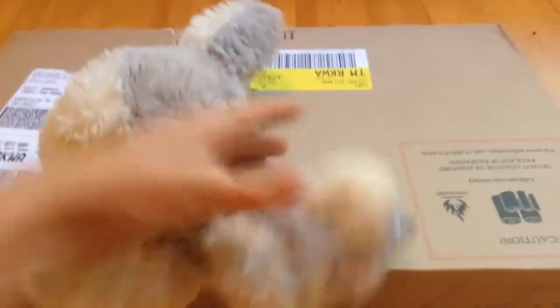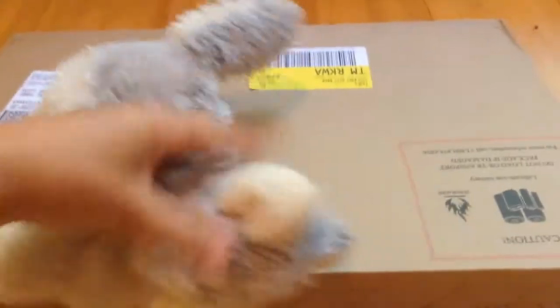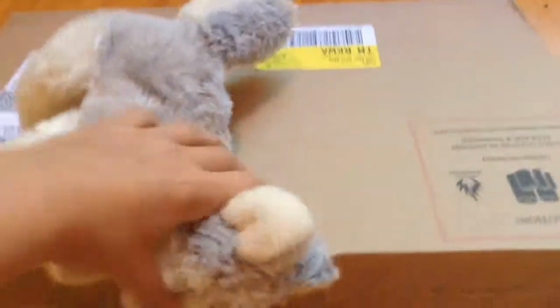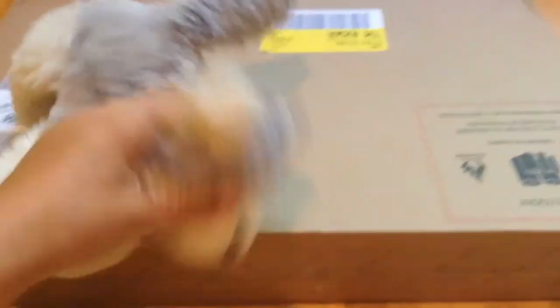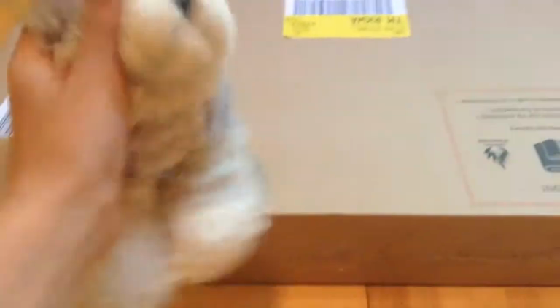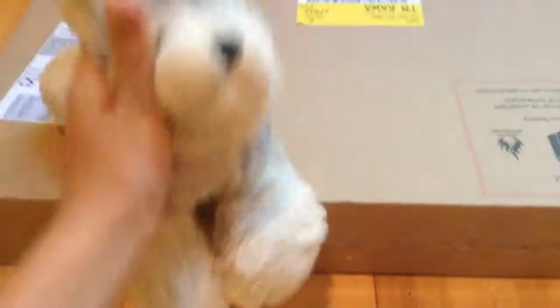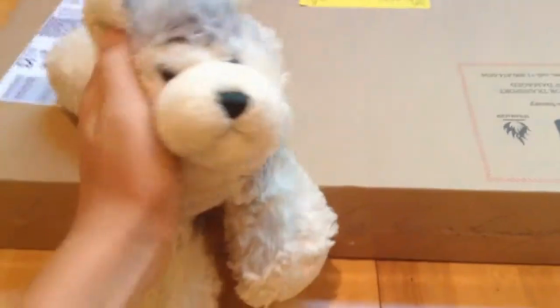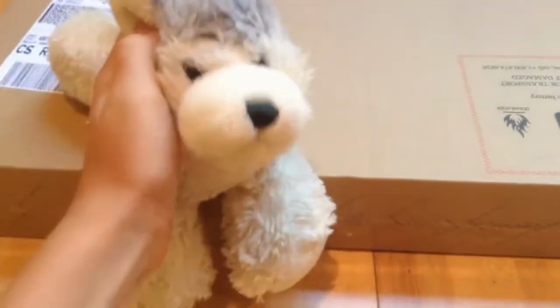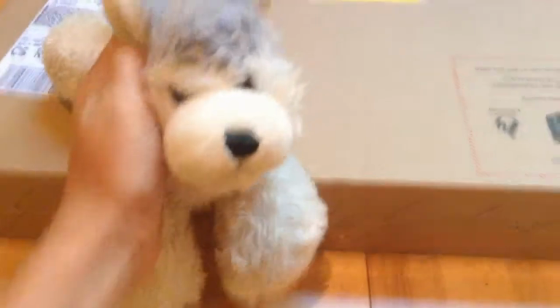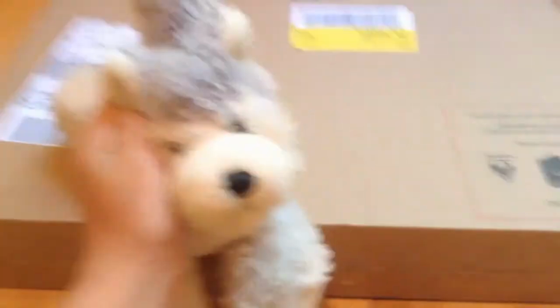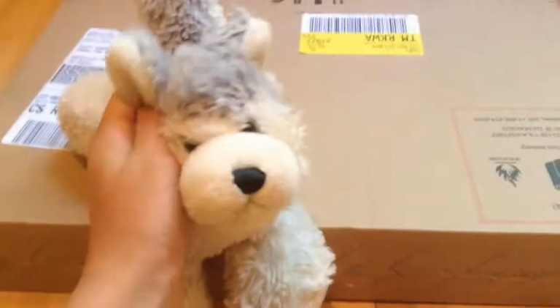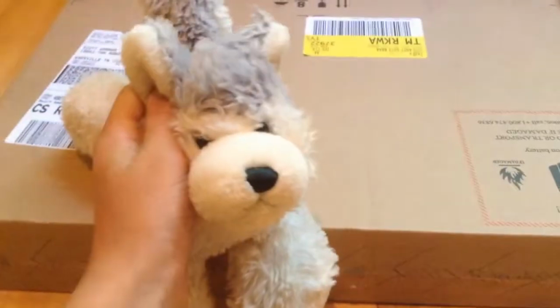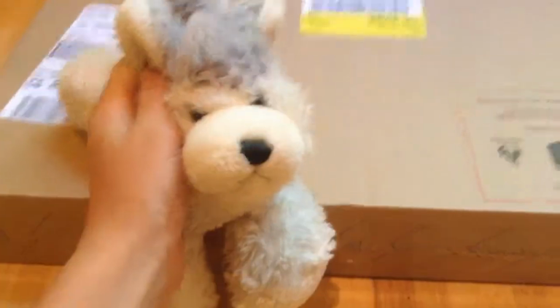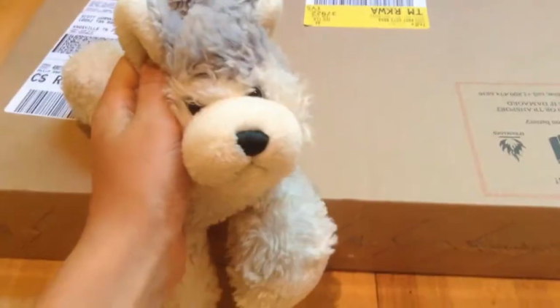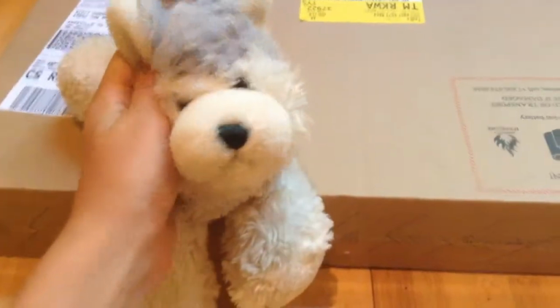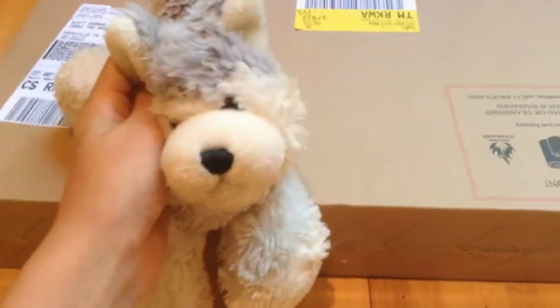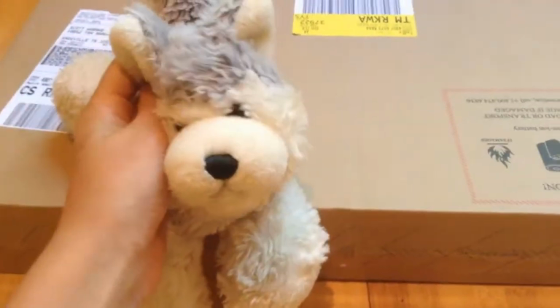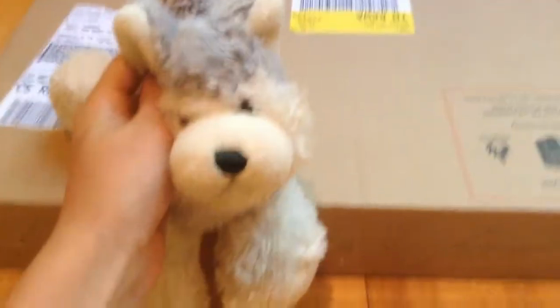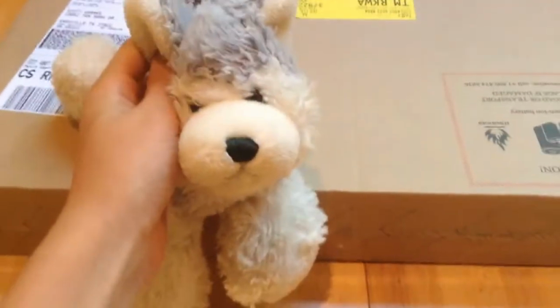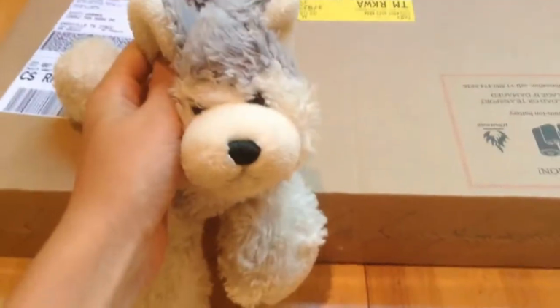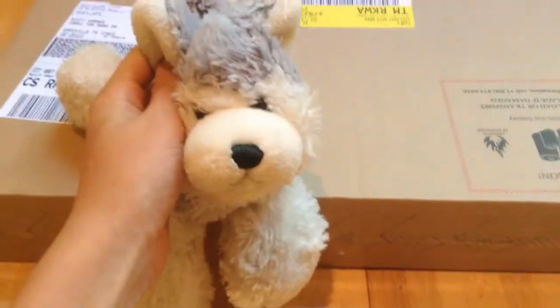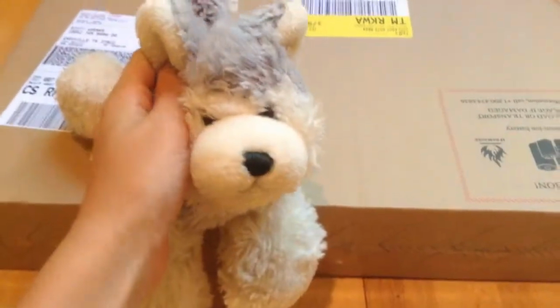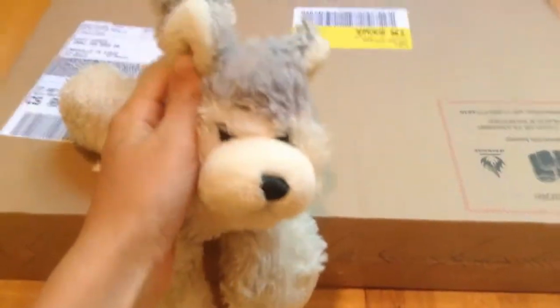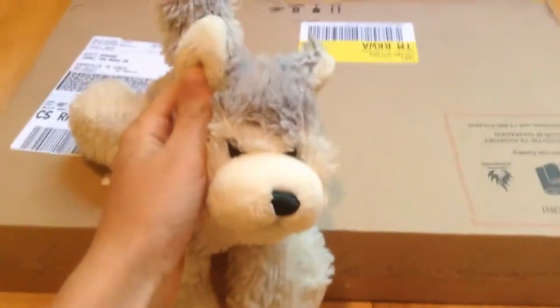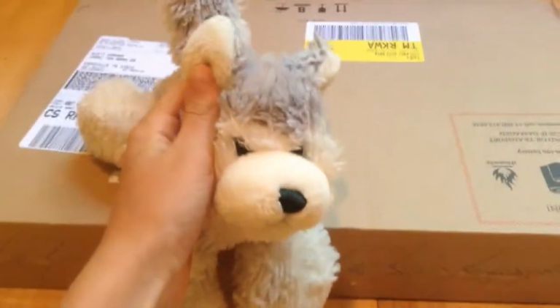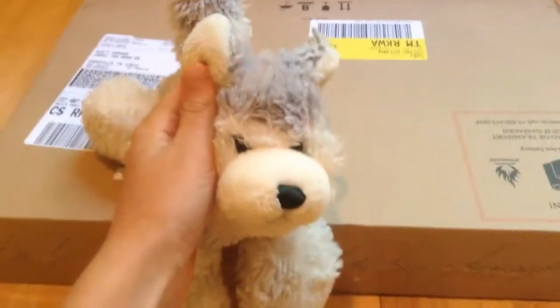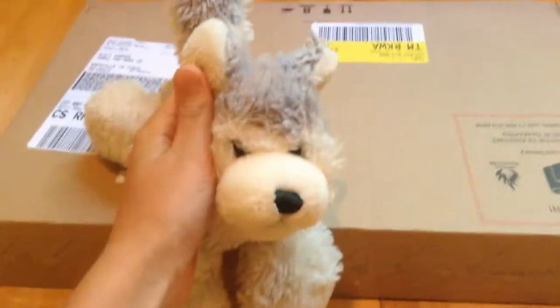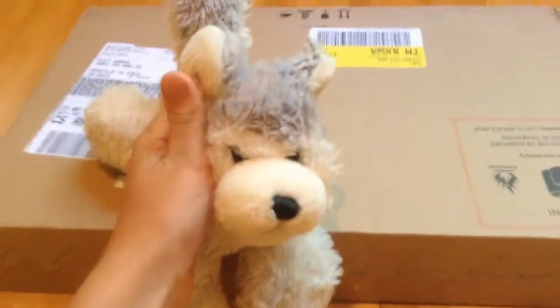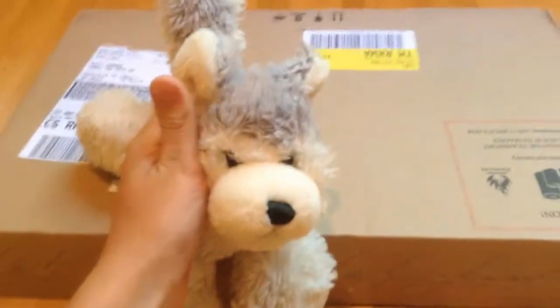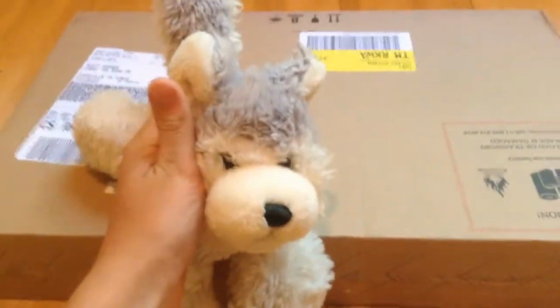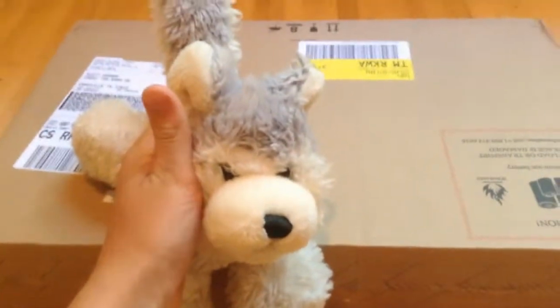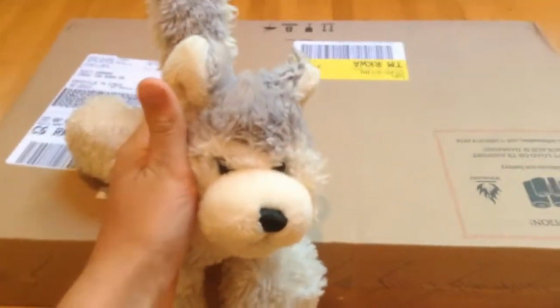I will be right back in a little bit. See you when the box is finally open.